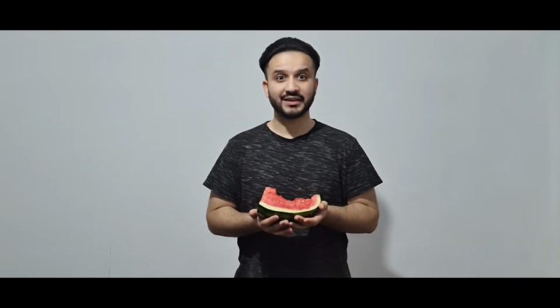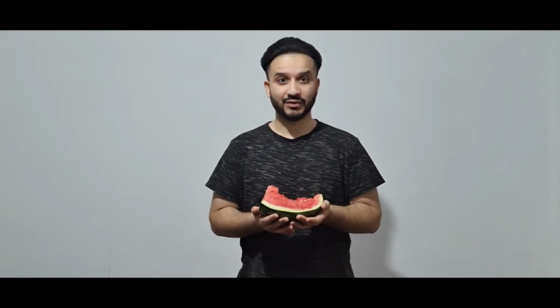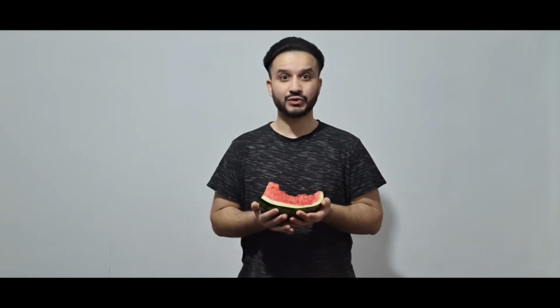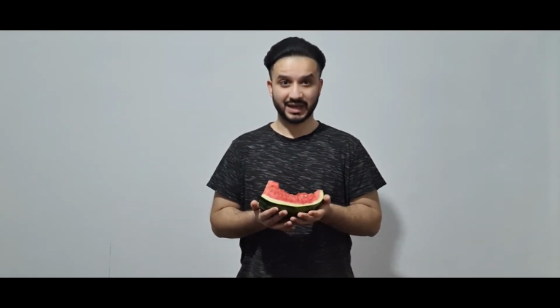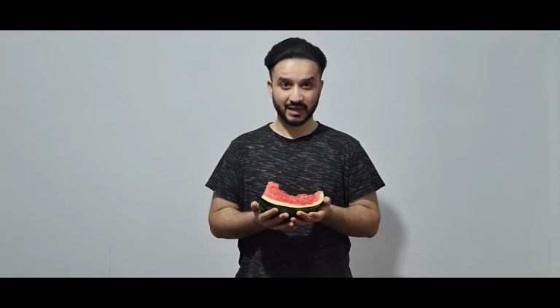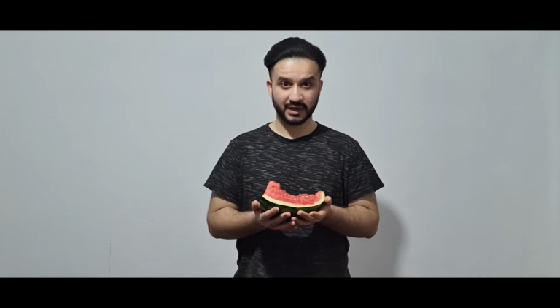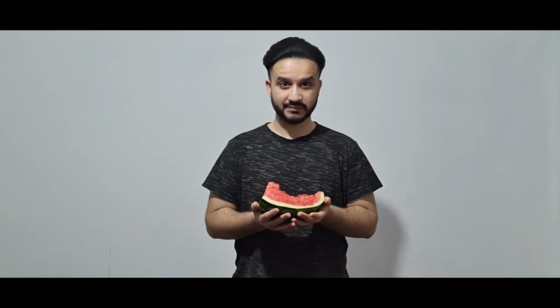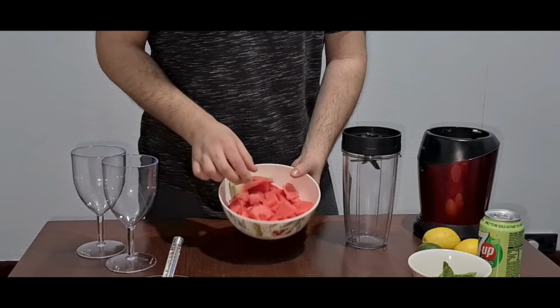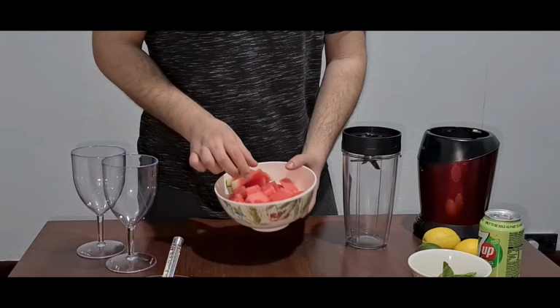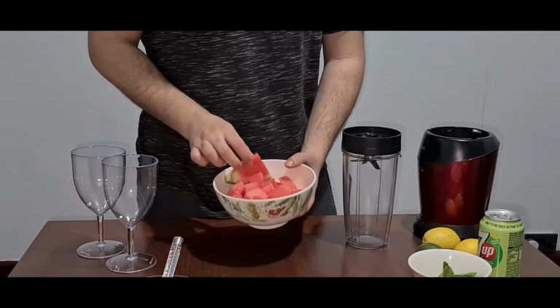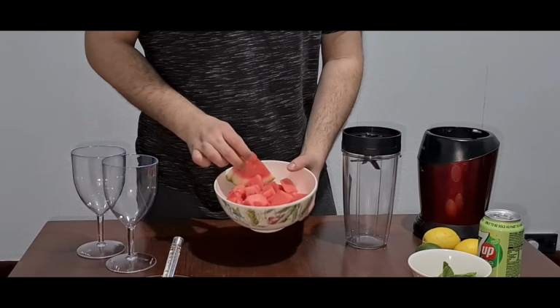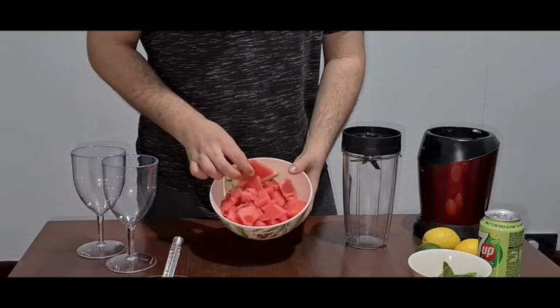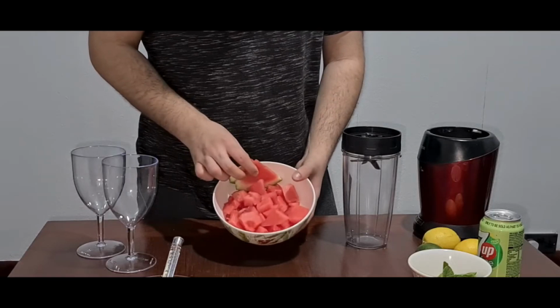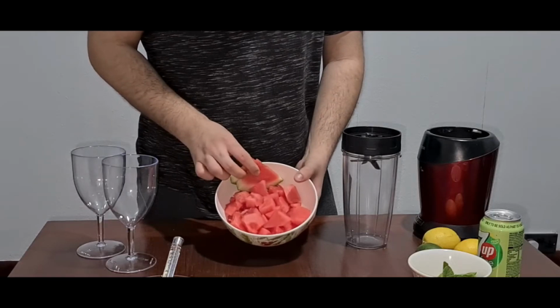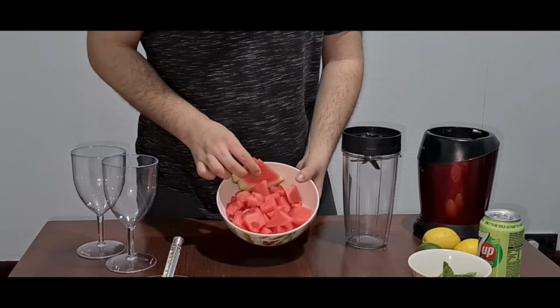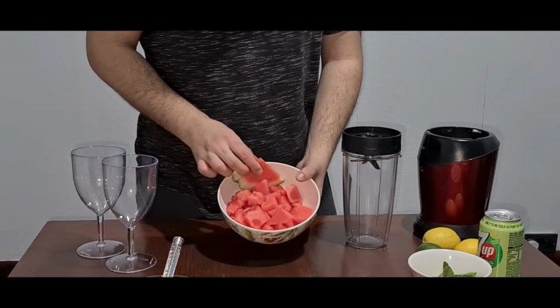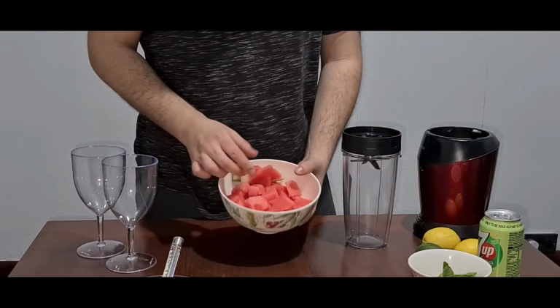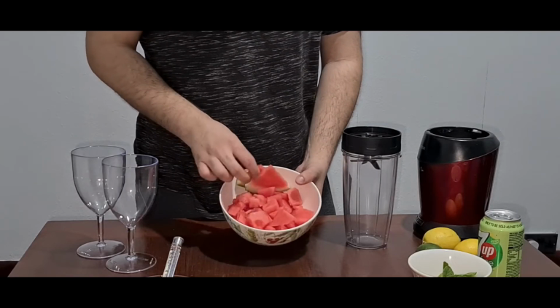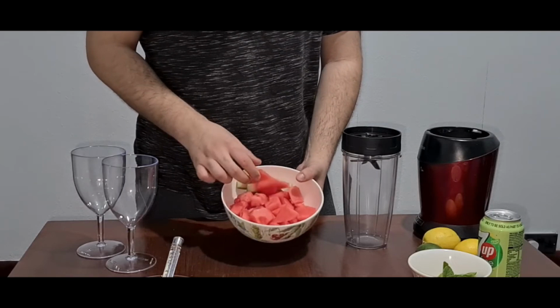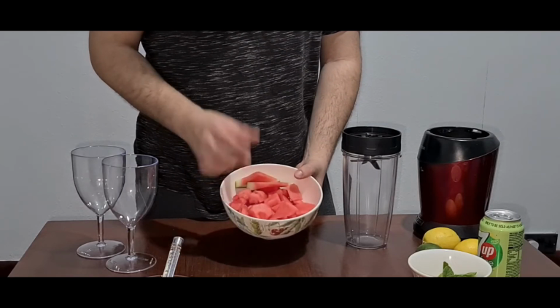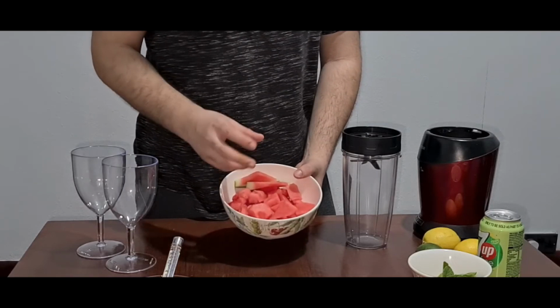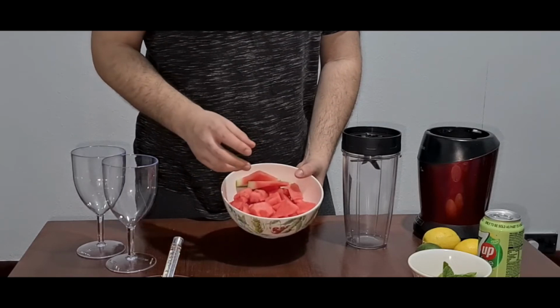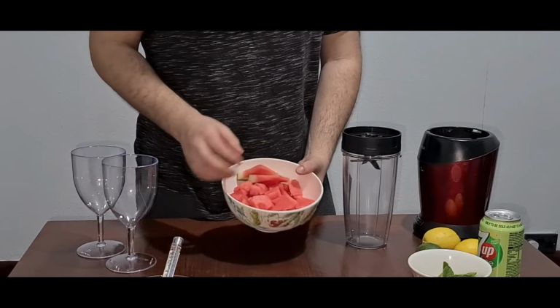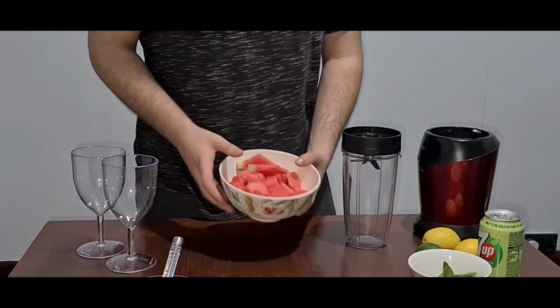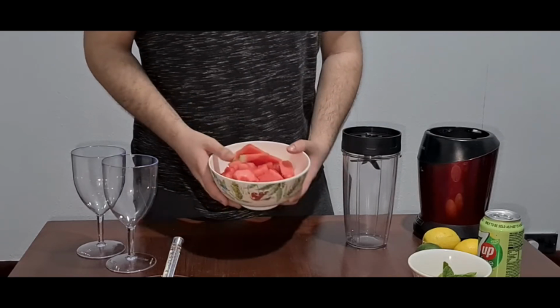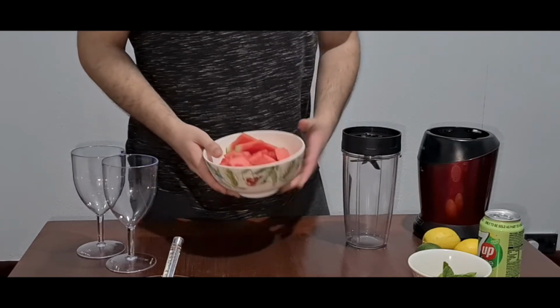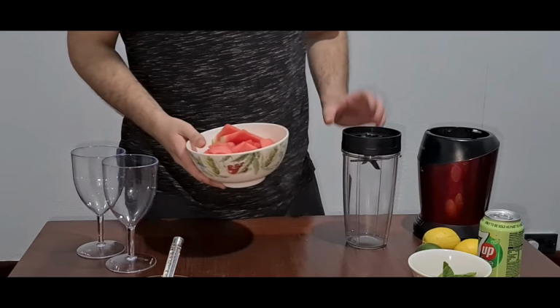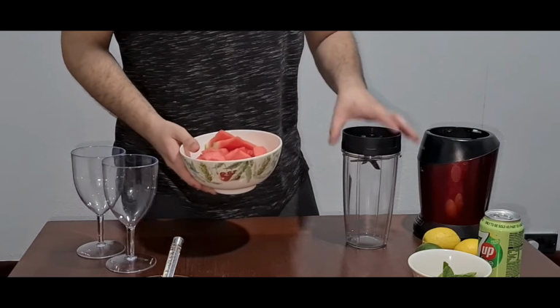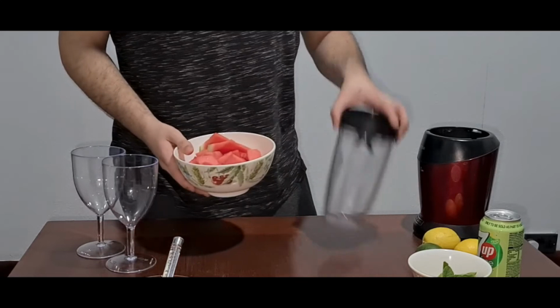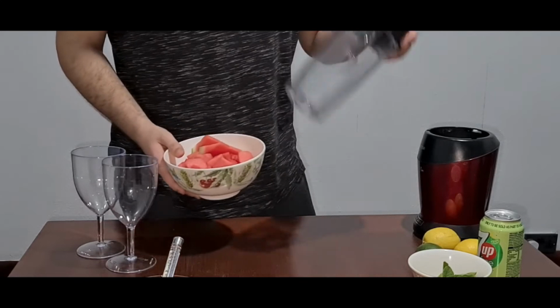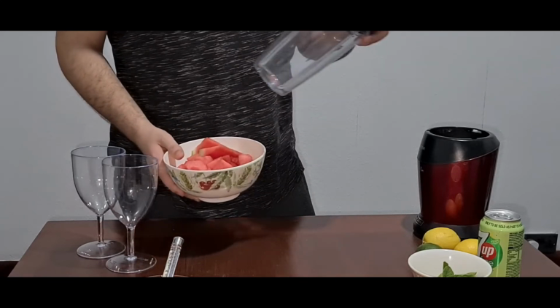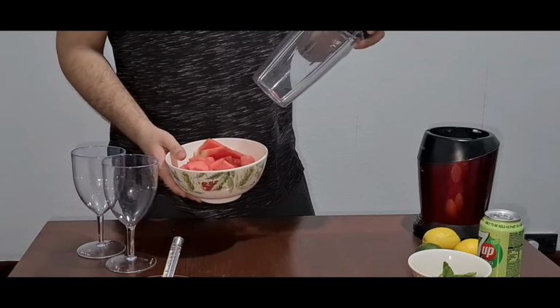So let's see how we make watermelon lemonade. As you can see, we've cut the watermelons into cubes, as we're going to pour them into the blender.